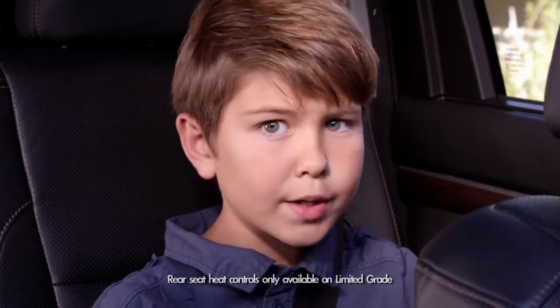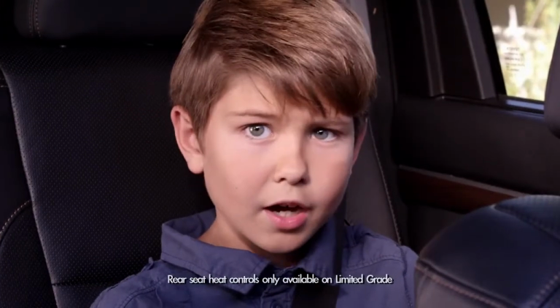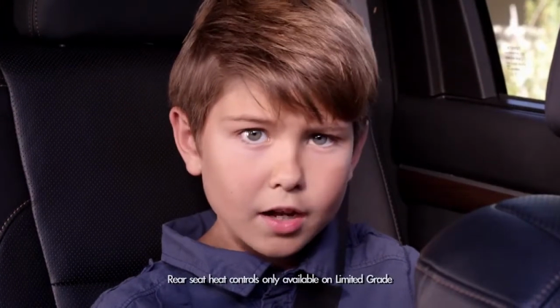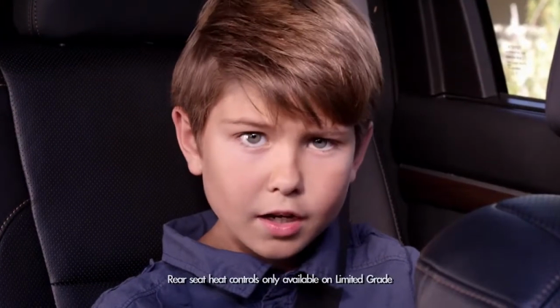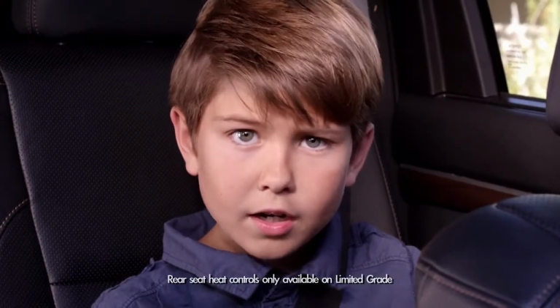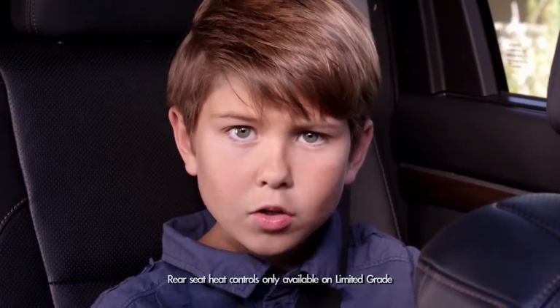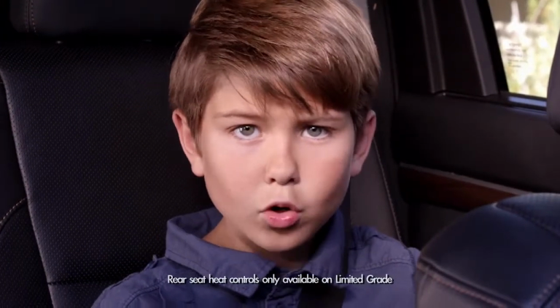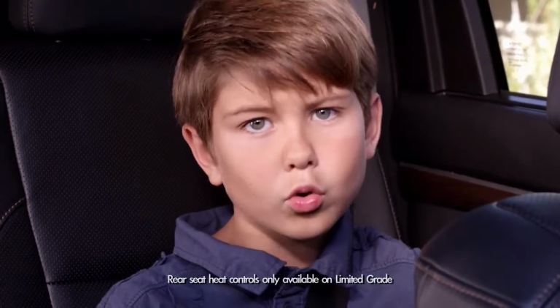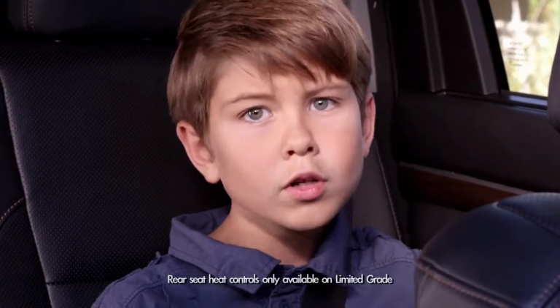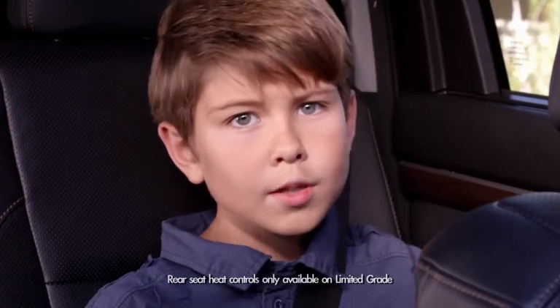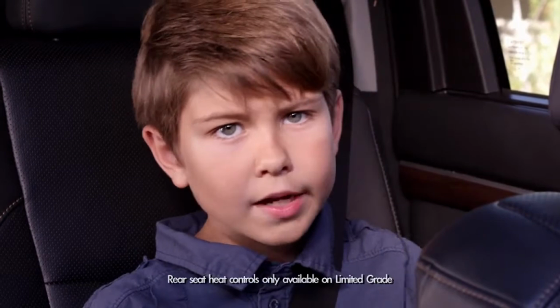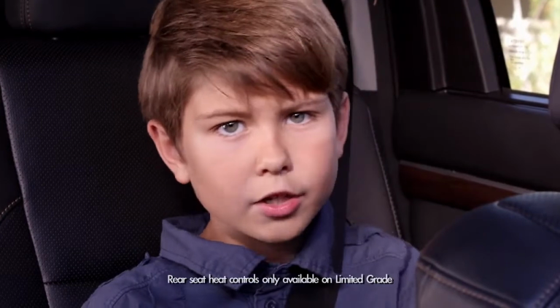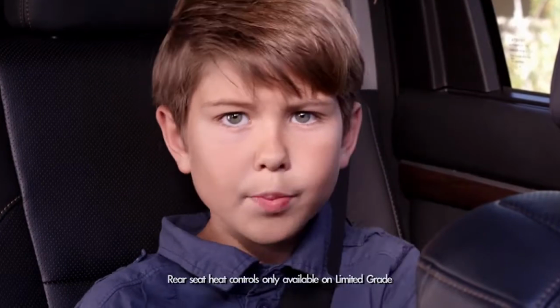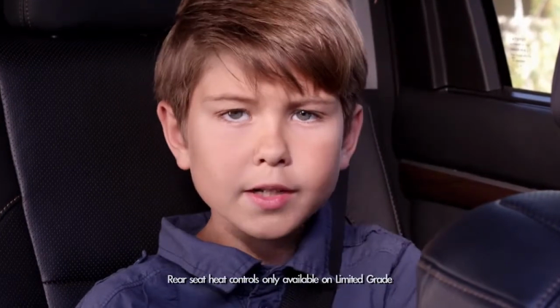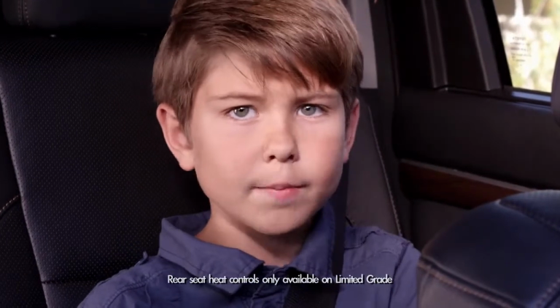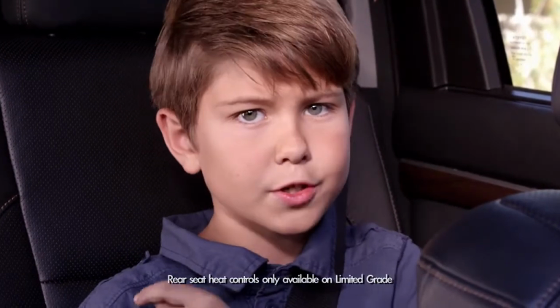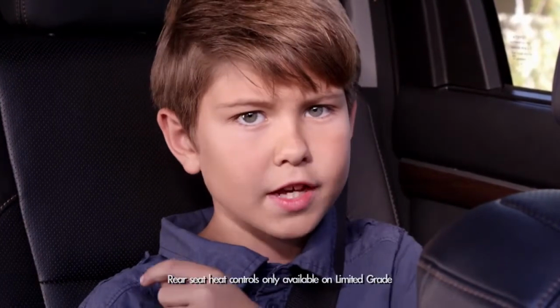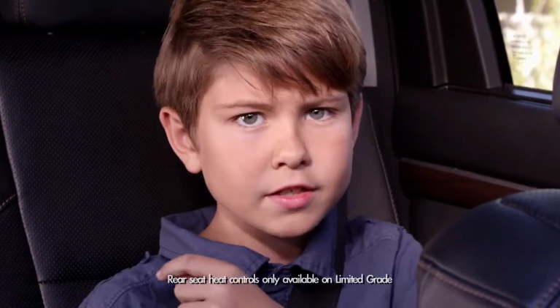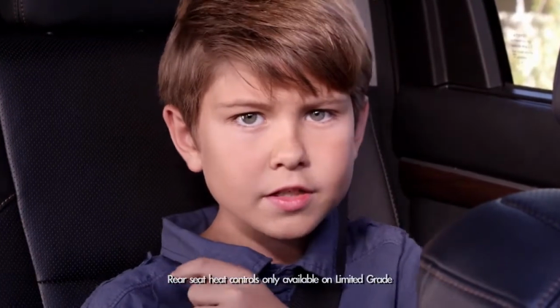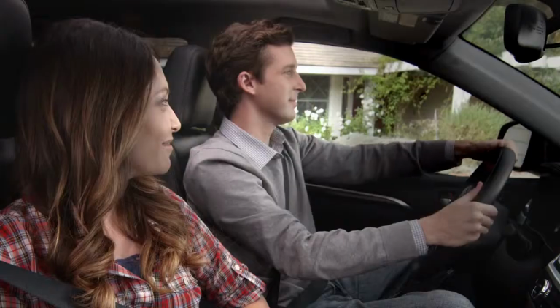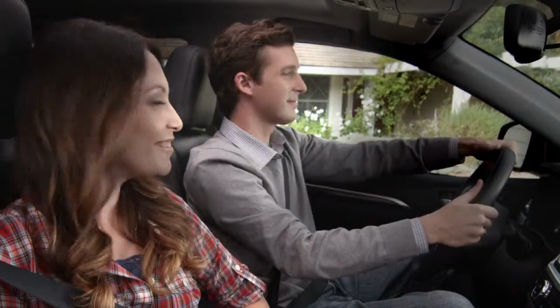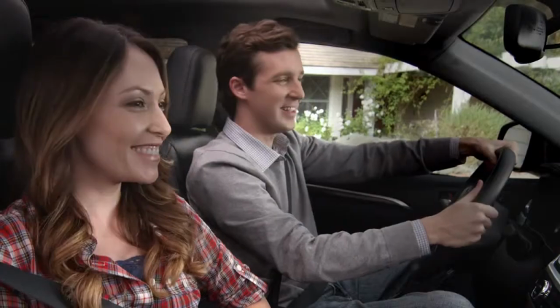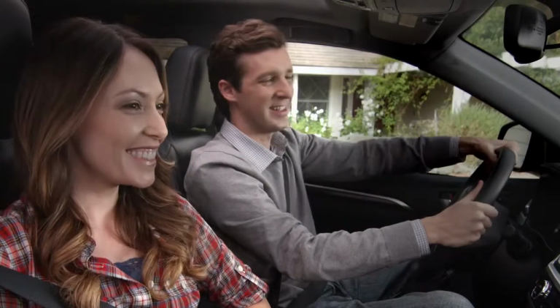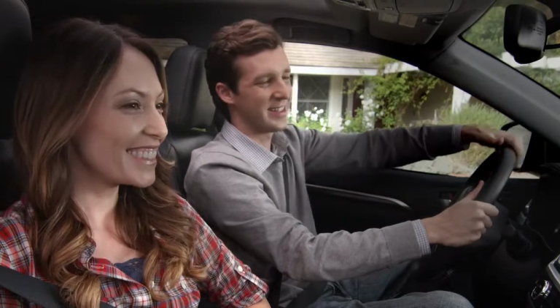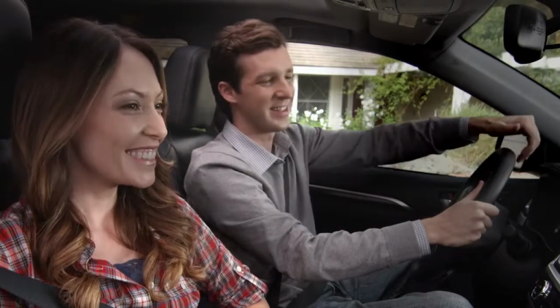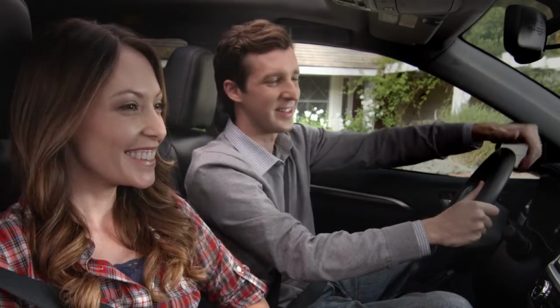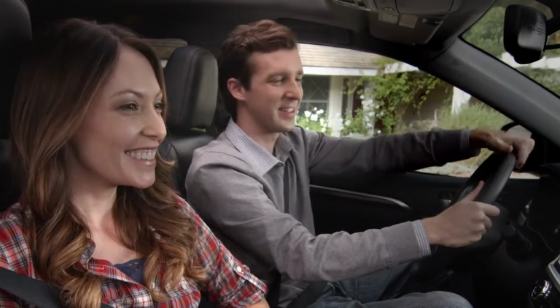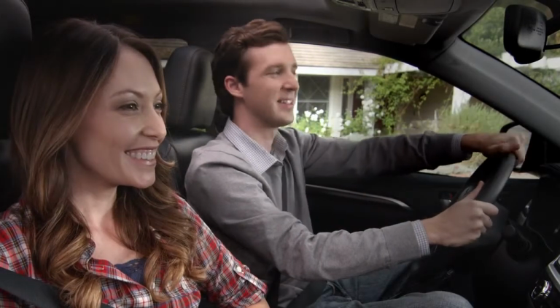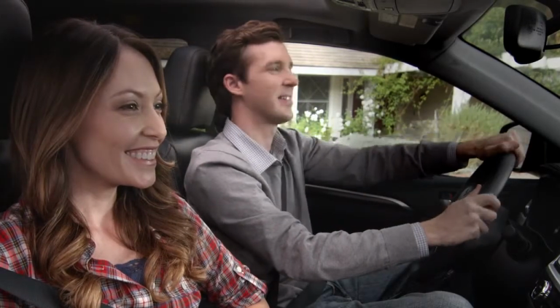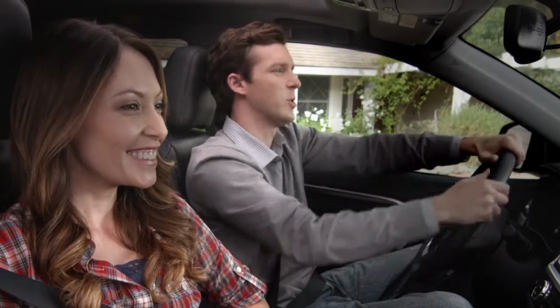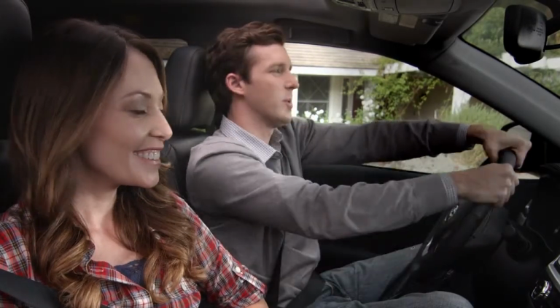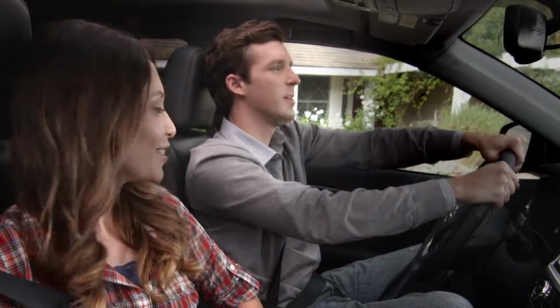Pretty hot, huh? Or cool, depending on your body temperature, that is. And it's that easy. Look at dad — nice and toasty.